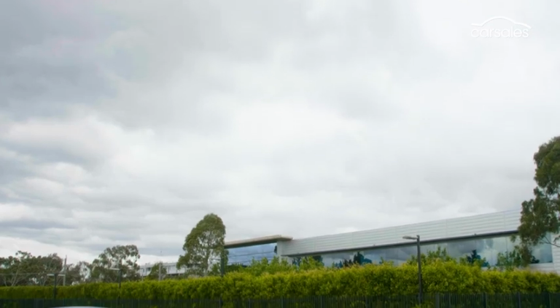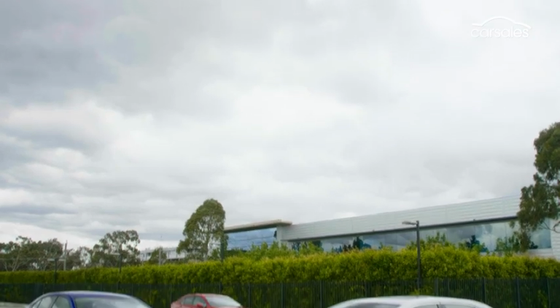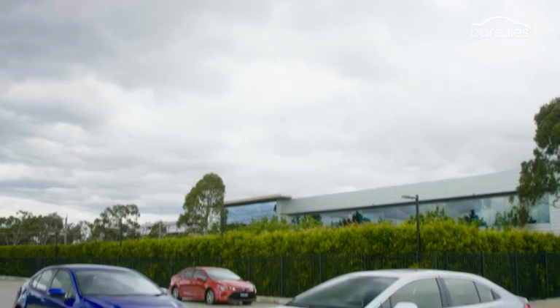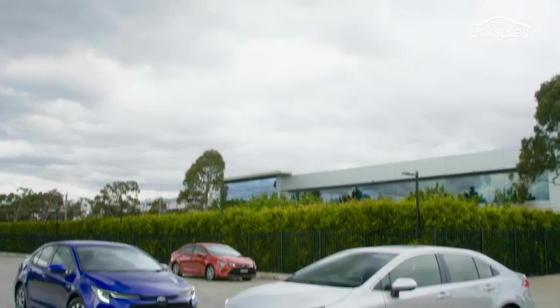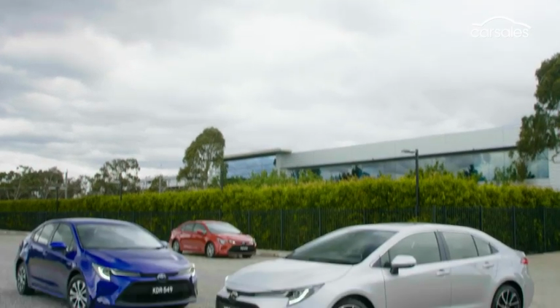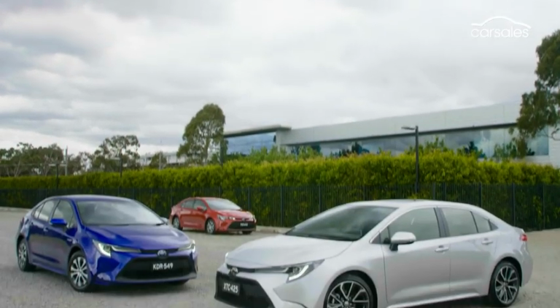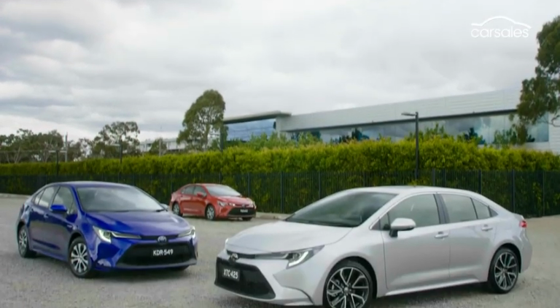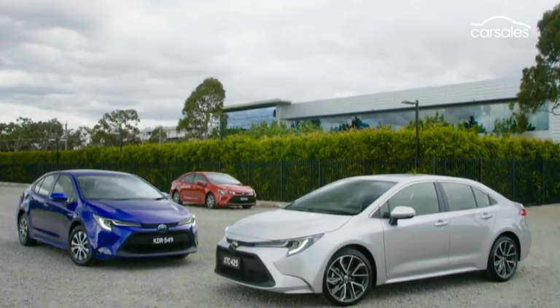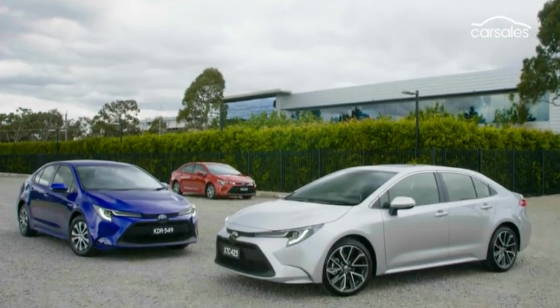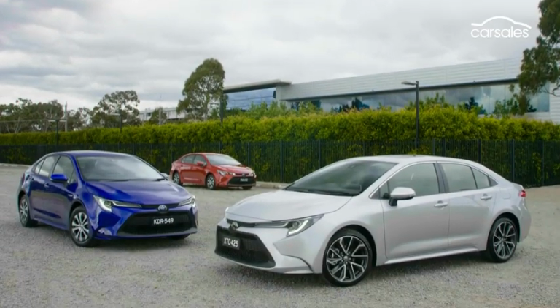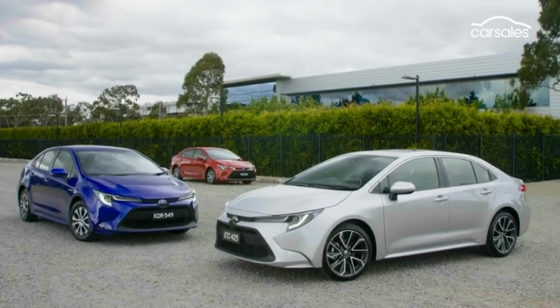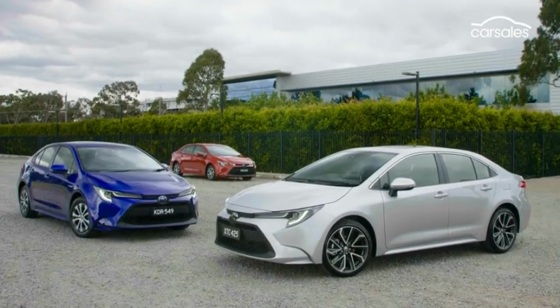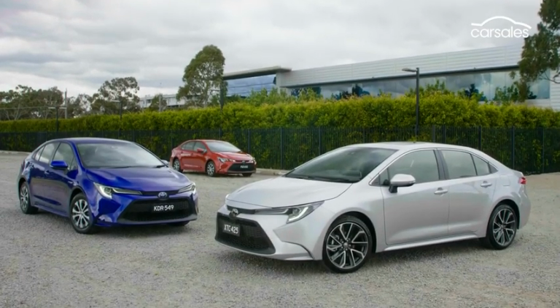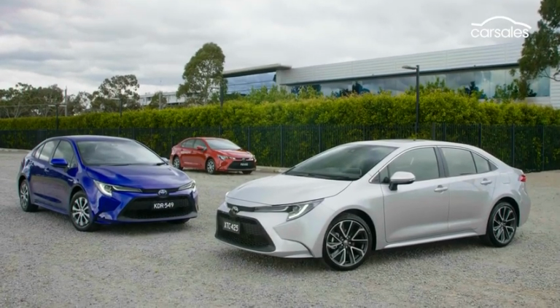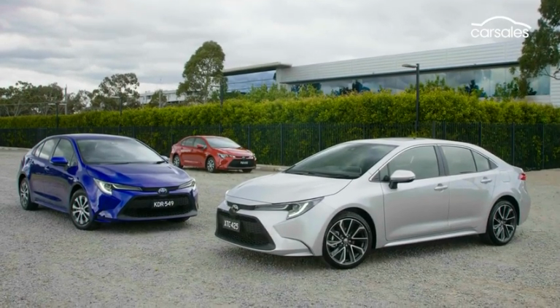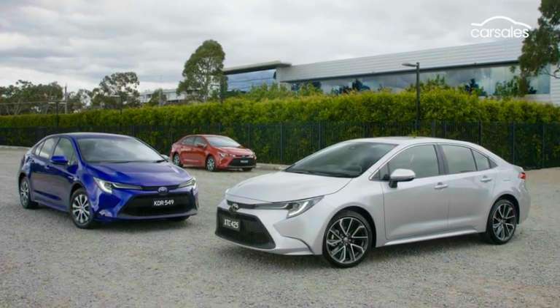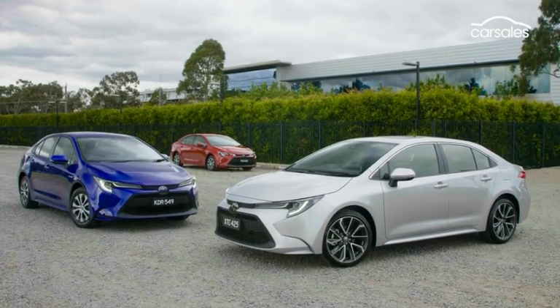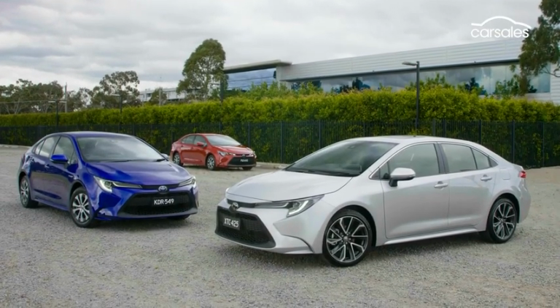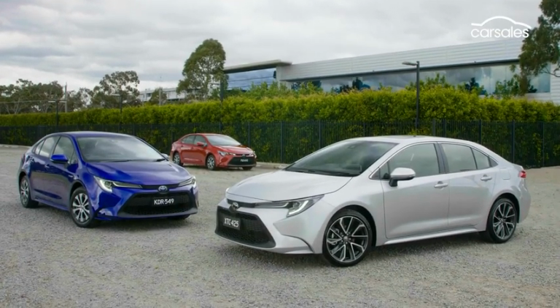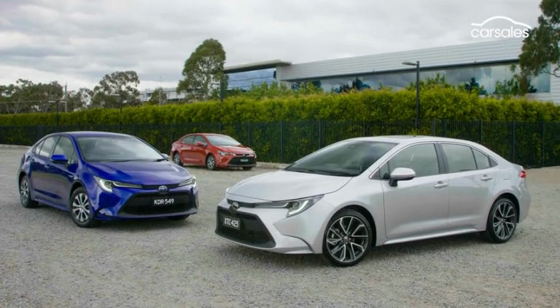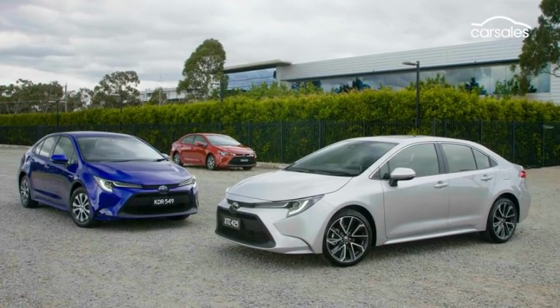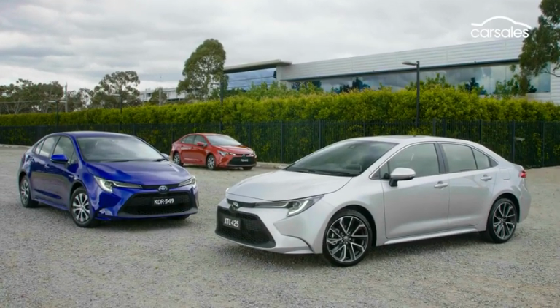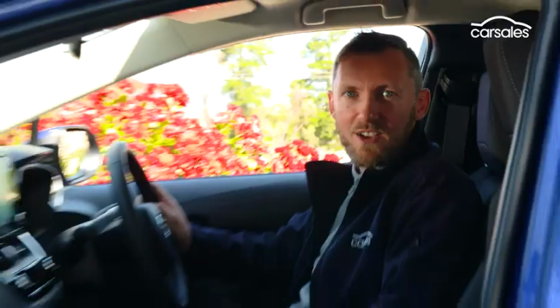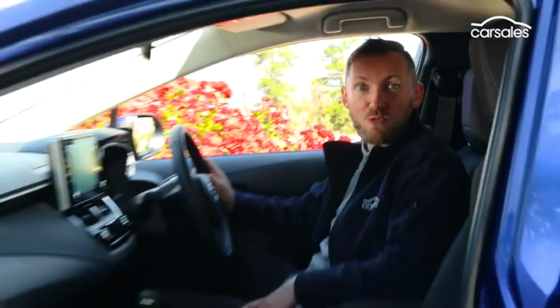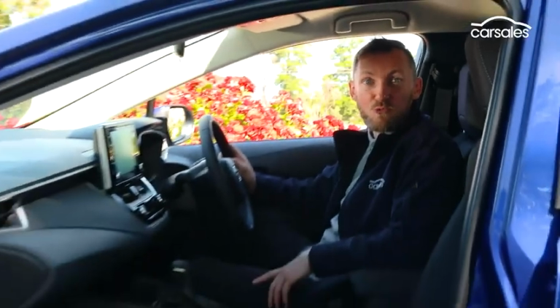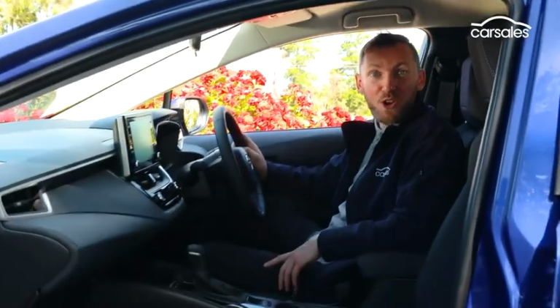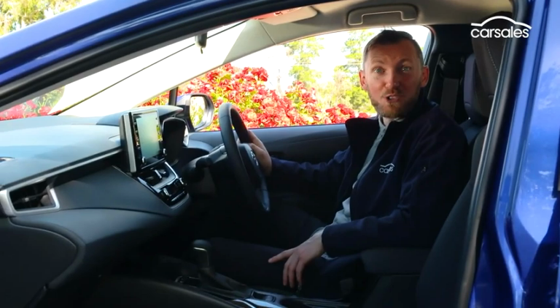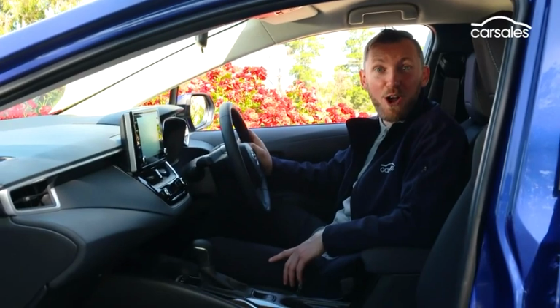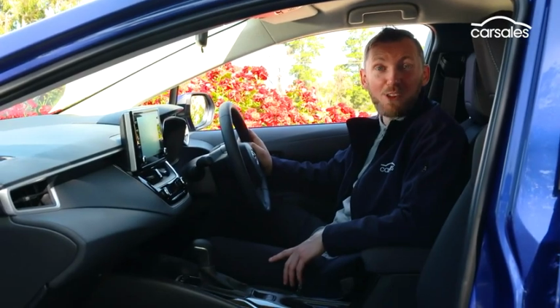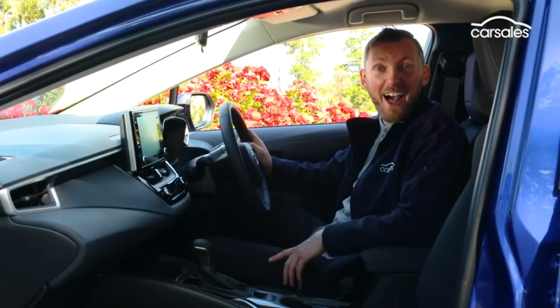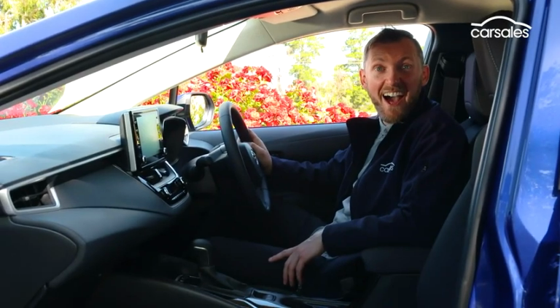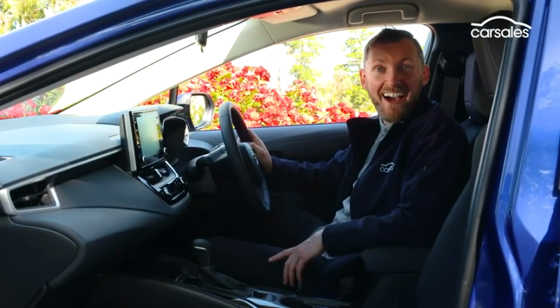What do you call a Corolla sedan when the stereo is pumping? Rock and Rolla!